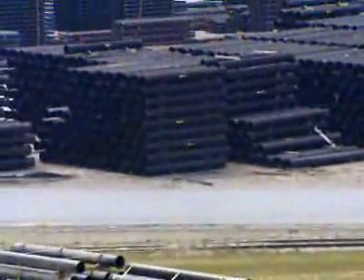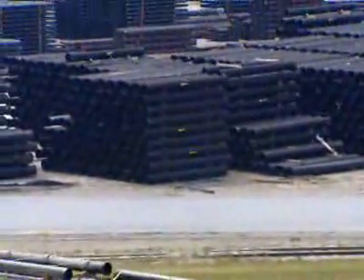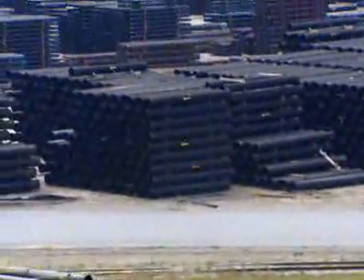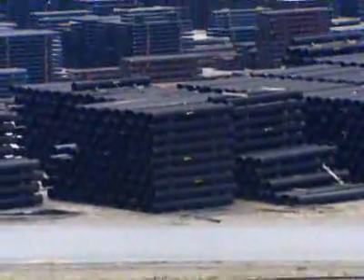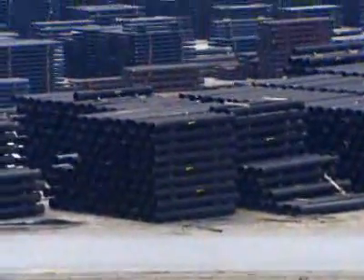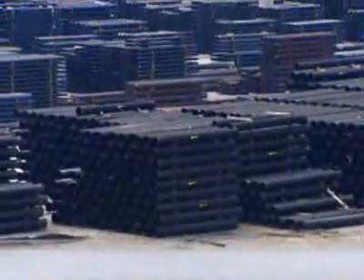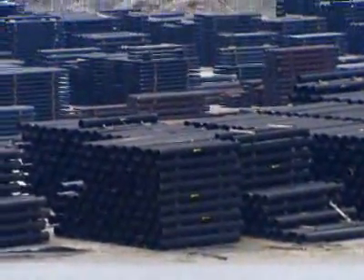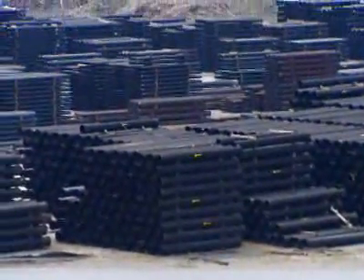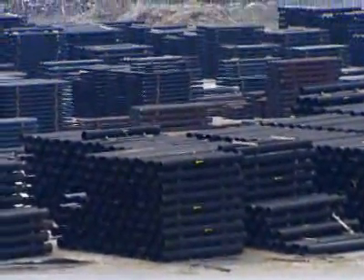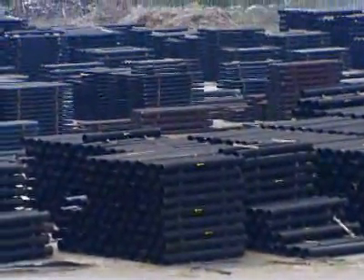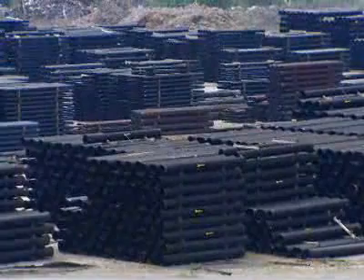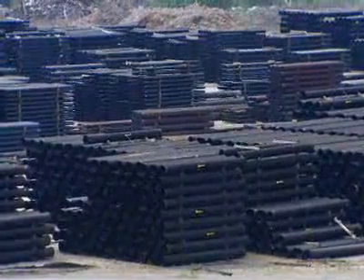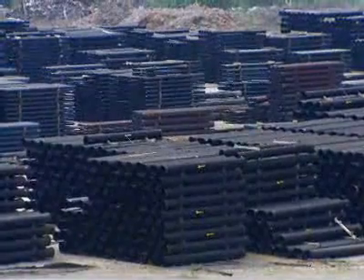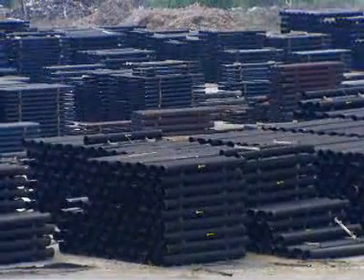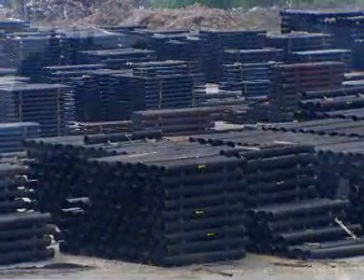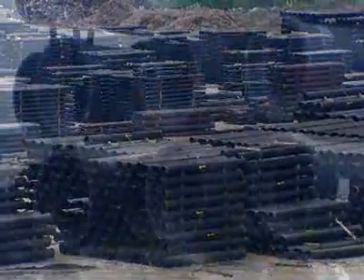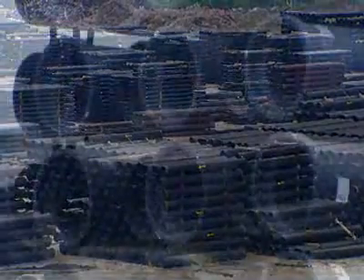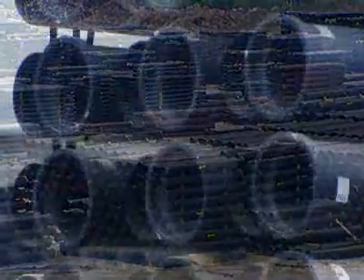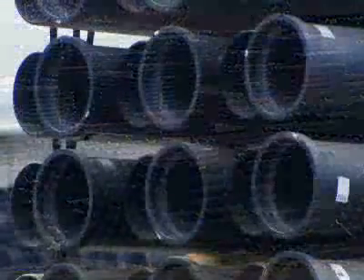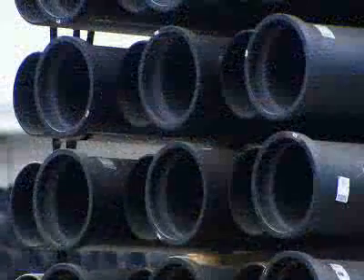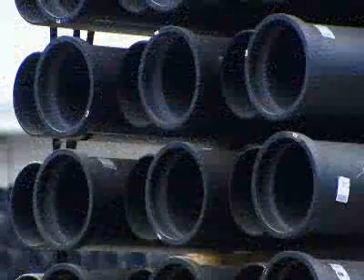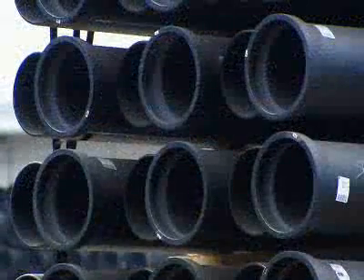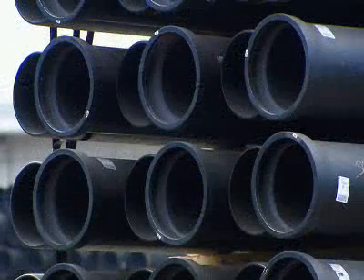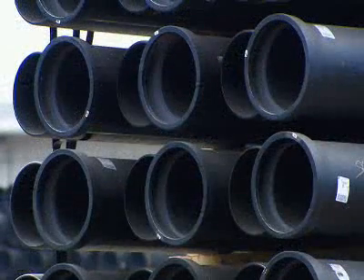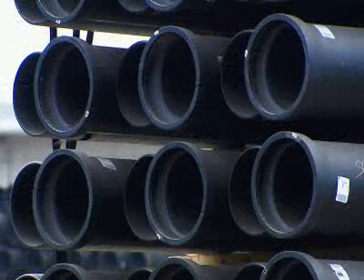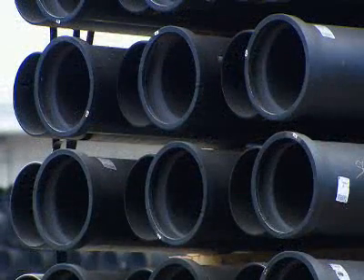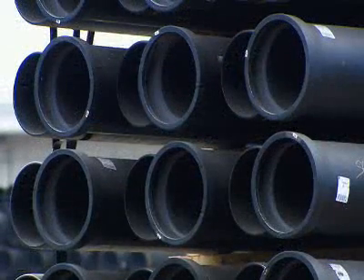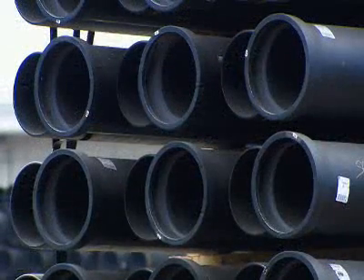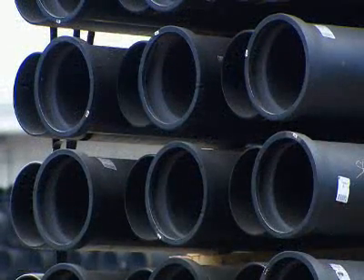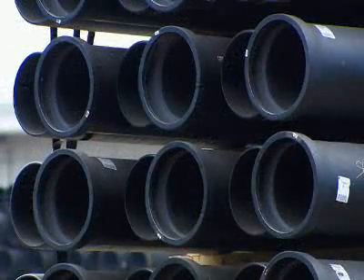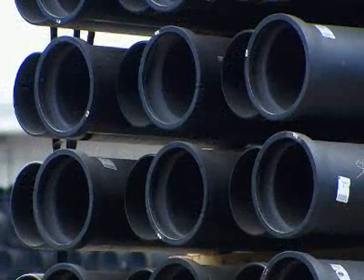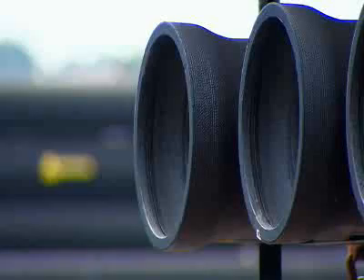Ductile iron pipes are made of 90% recycled metal and have a lifespan of hundreds of years.